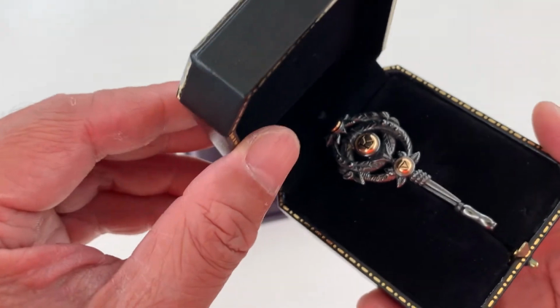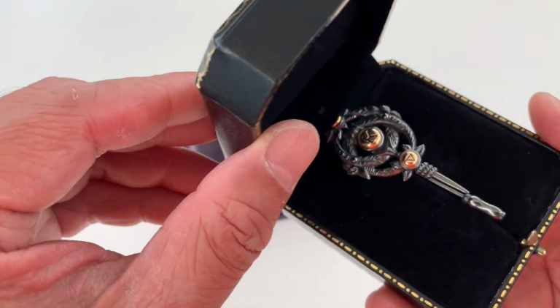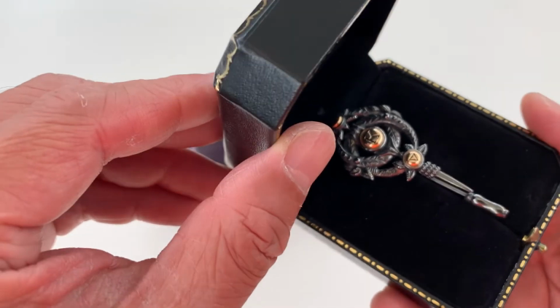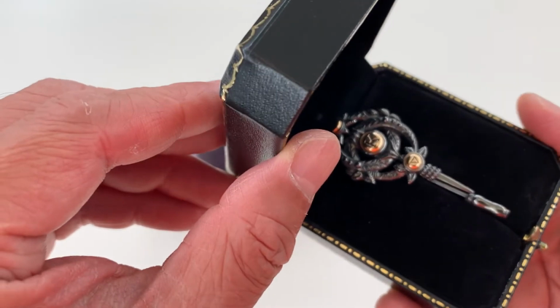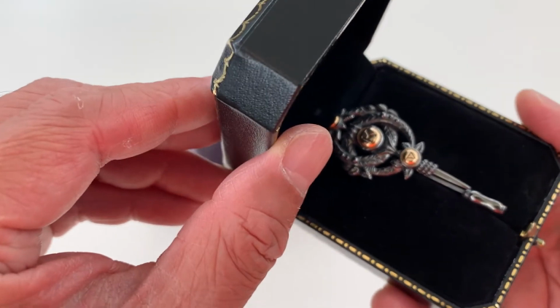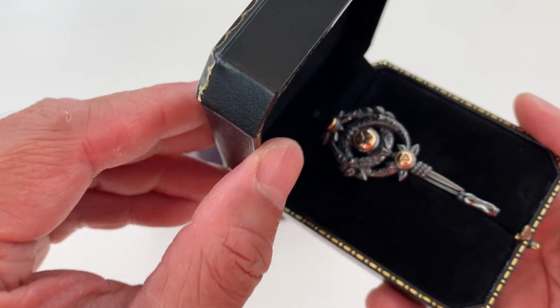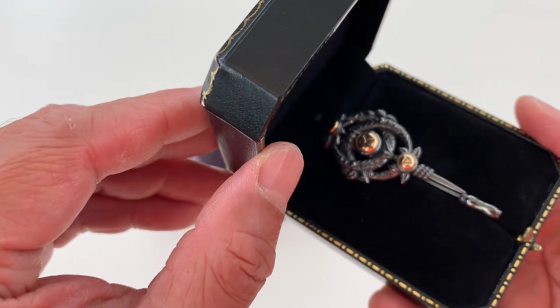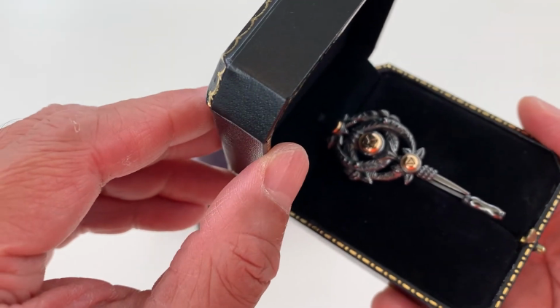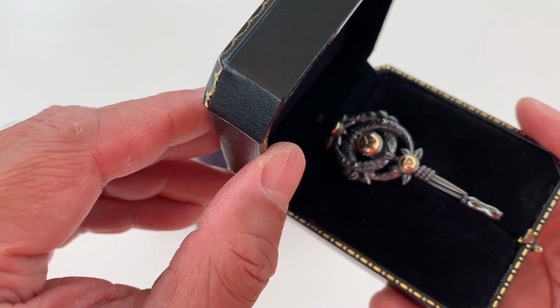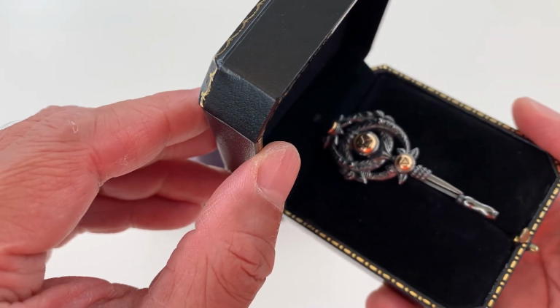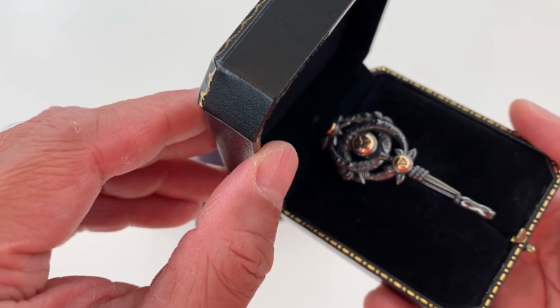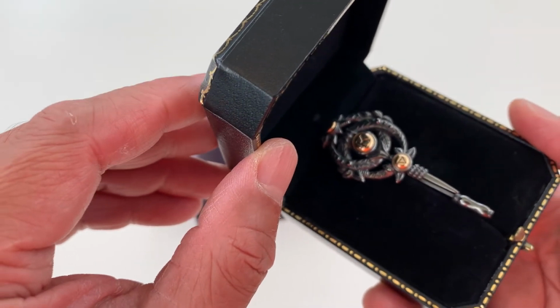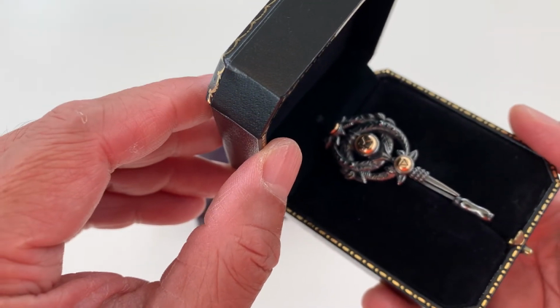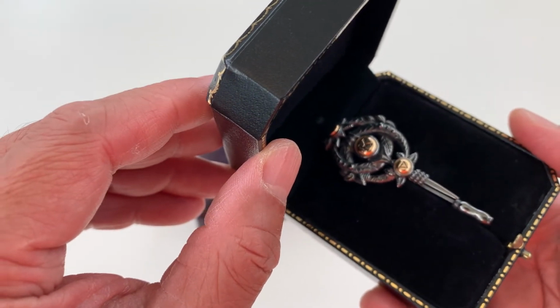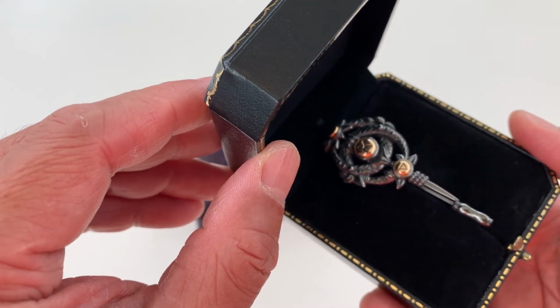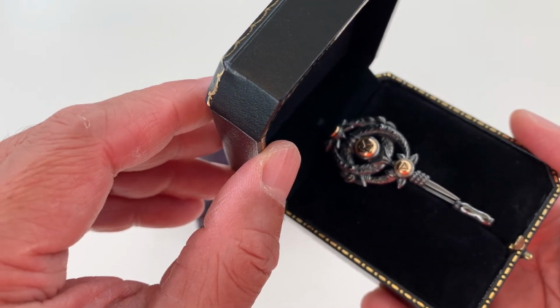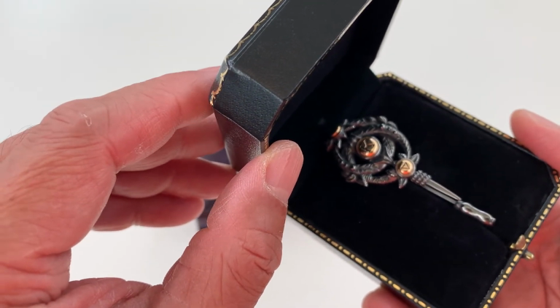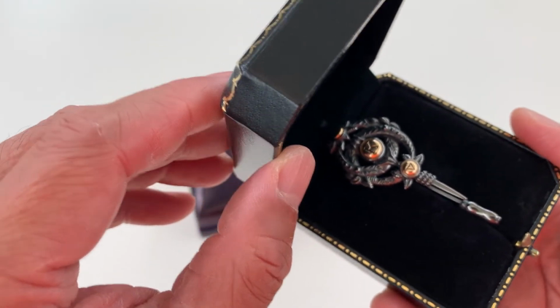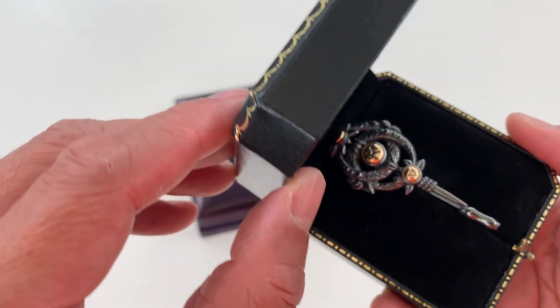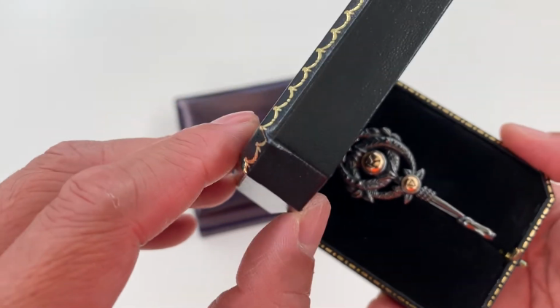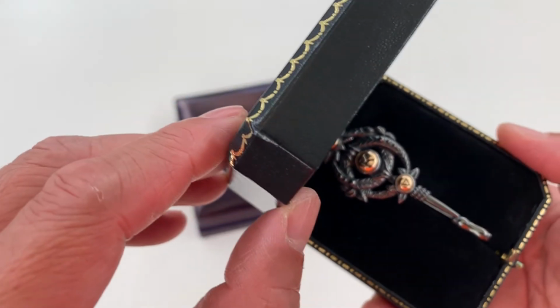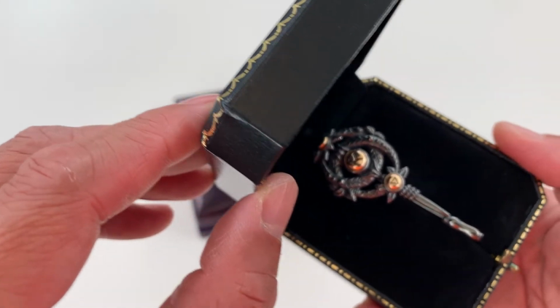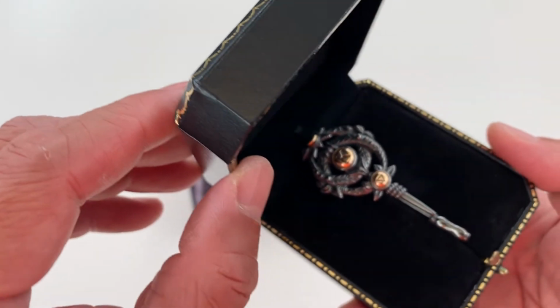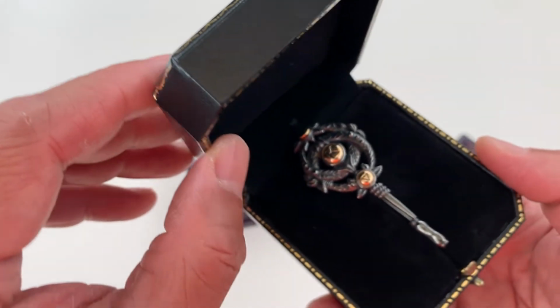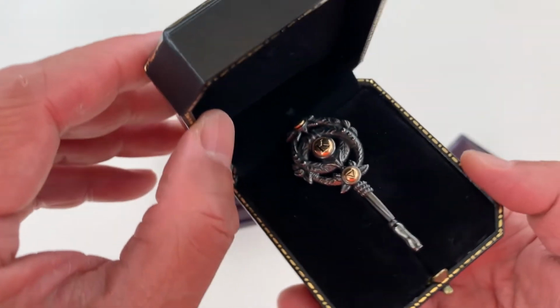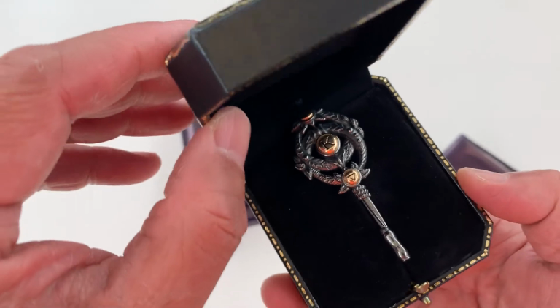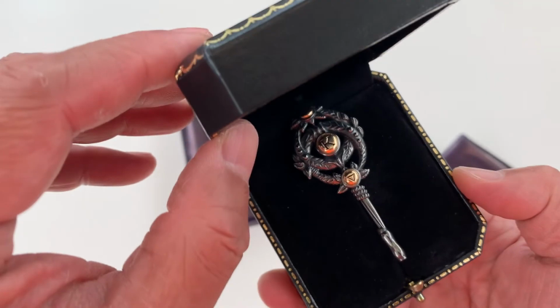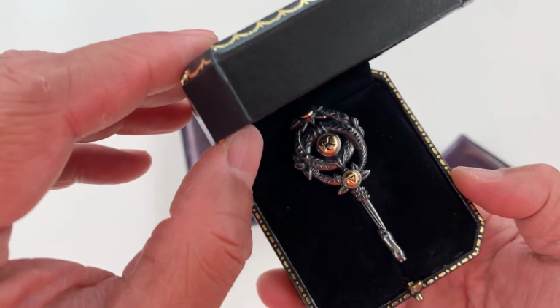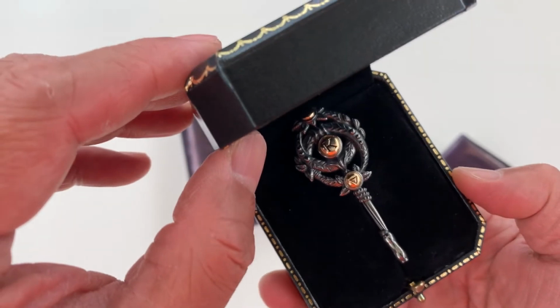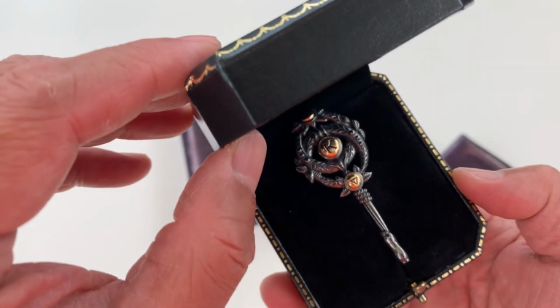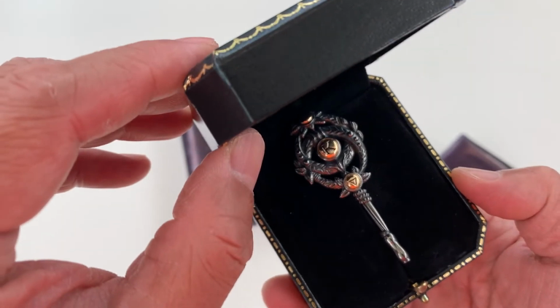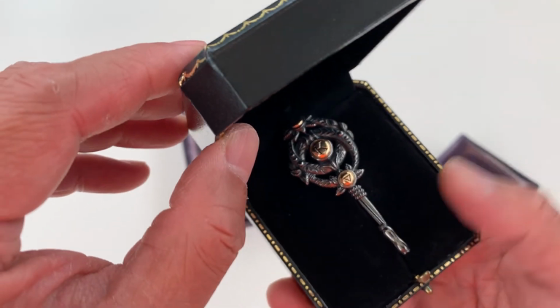I reached out to Sofia Harley and never got any response back. Anyway, this is the replica.